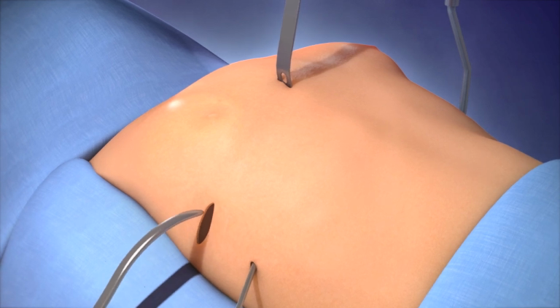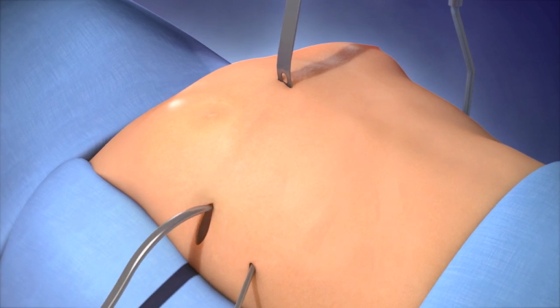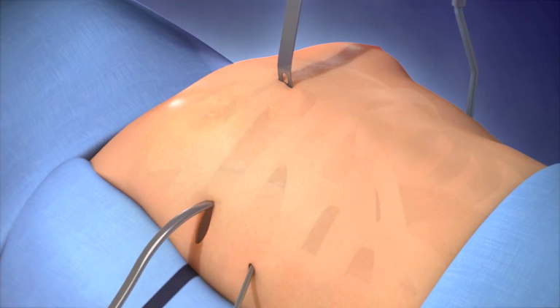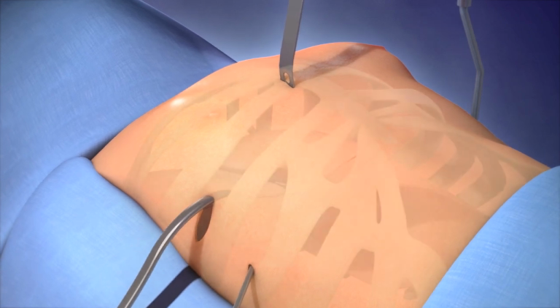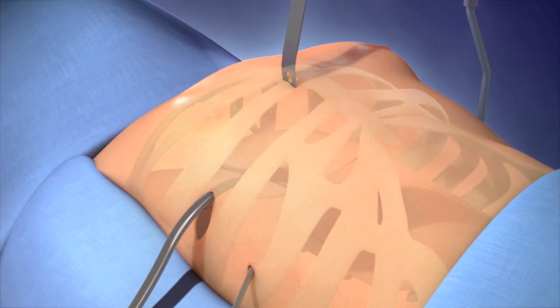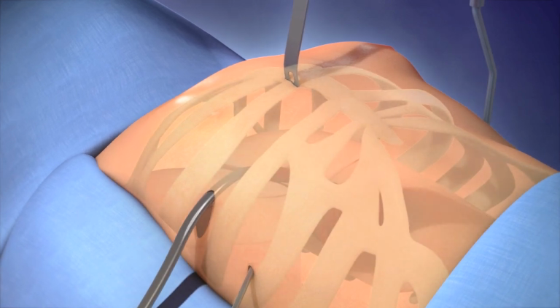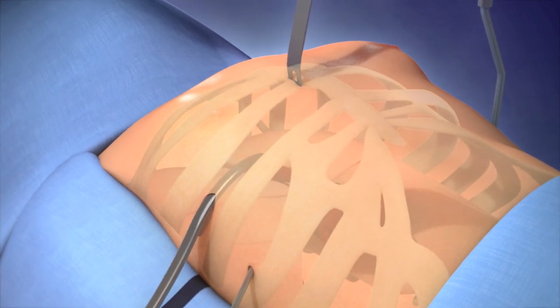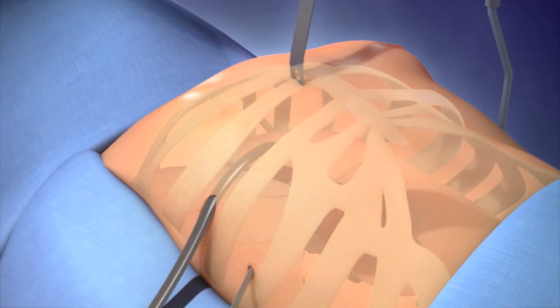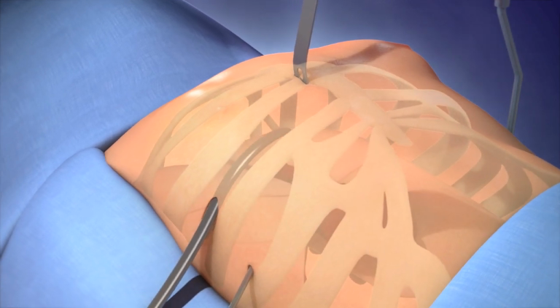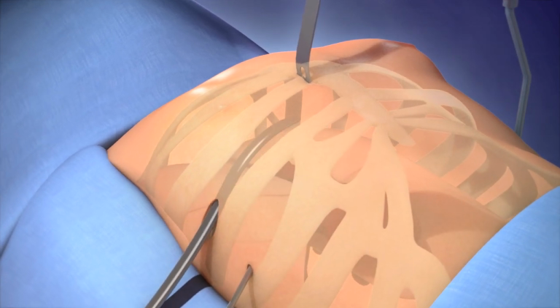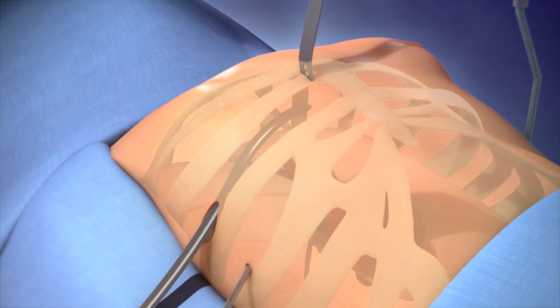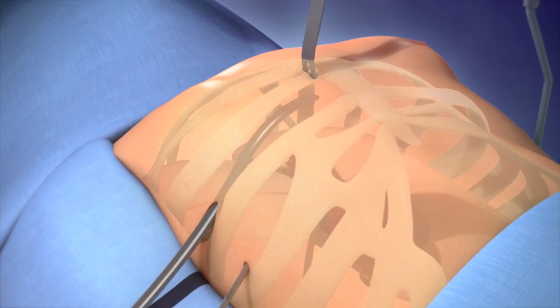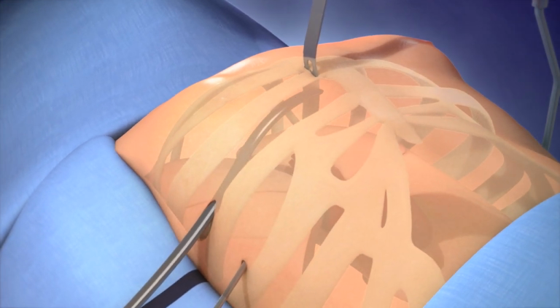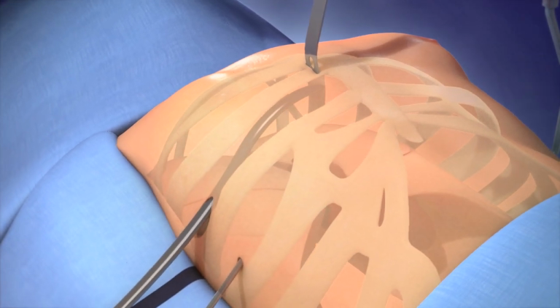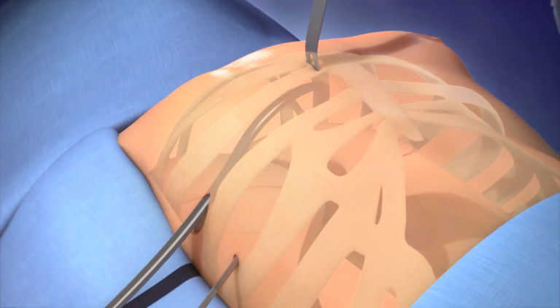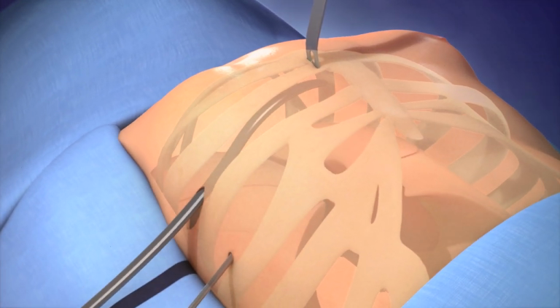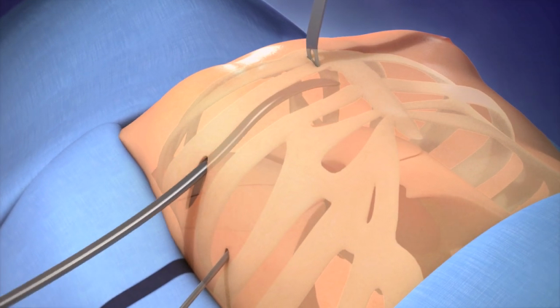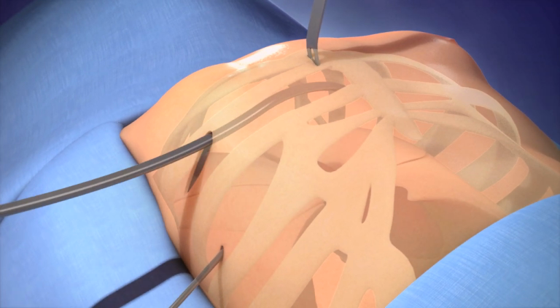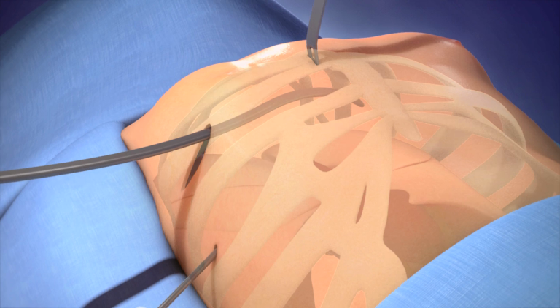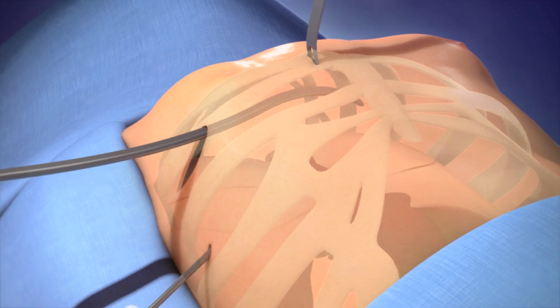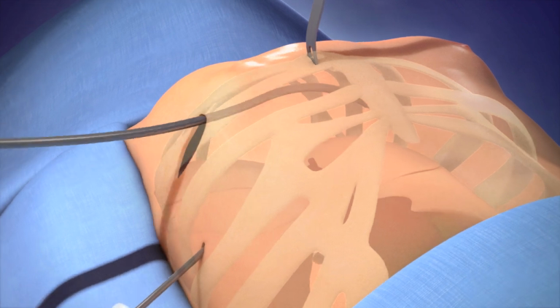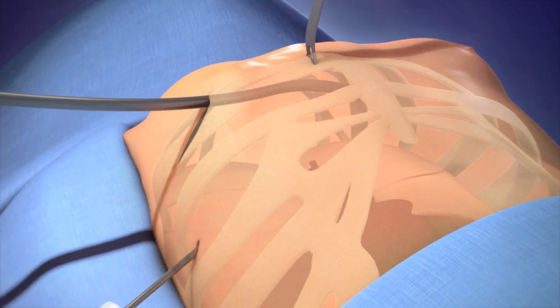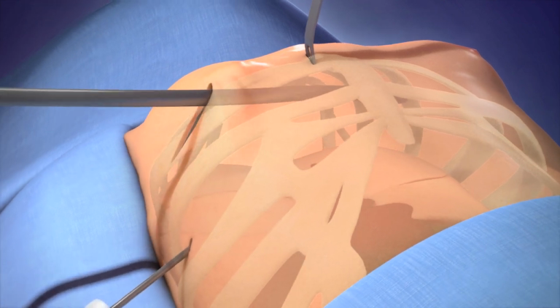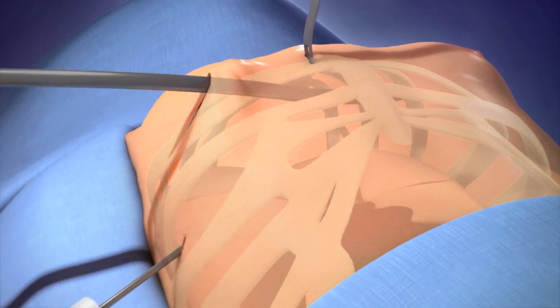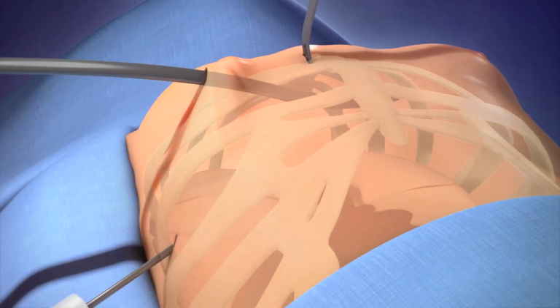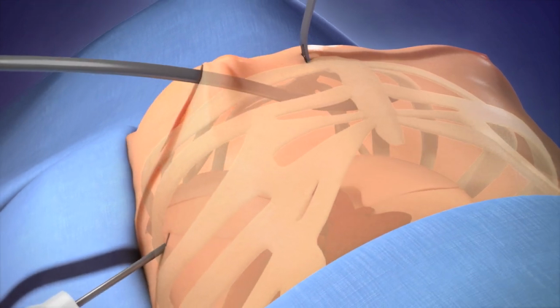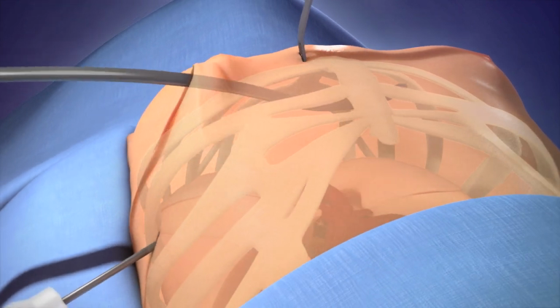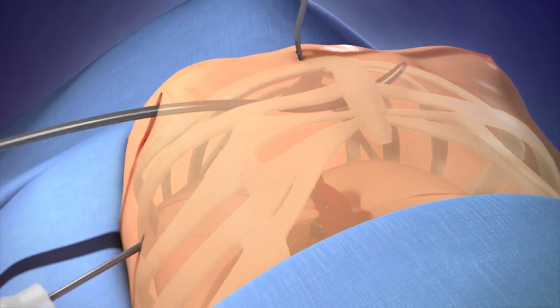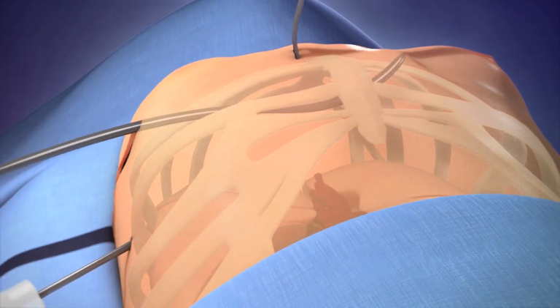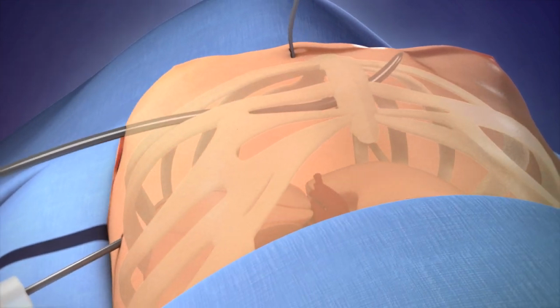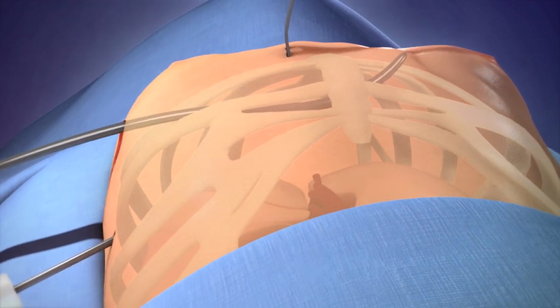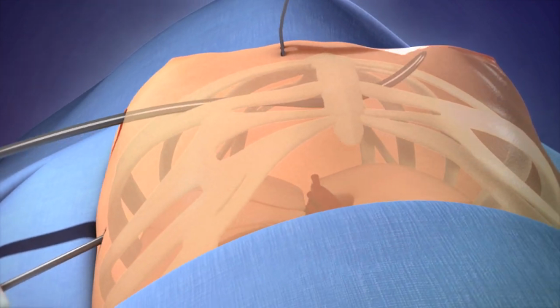A tunnelling instrument is then used to enter the chest on the right, go beneath the sternum, and then exit the chest on the left.